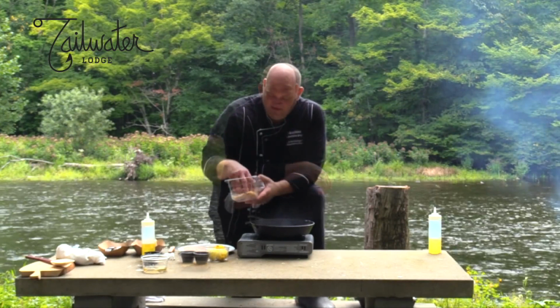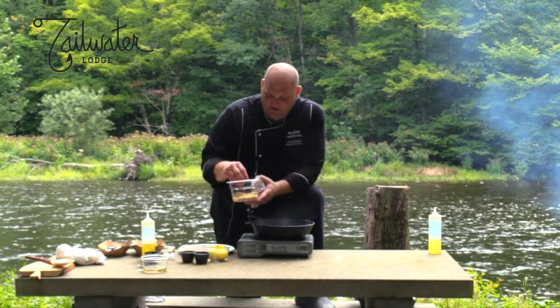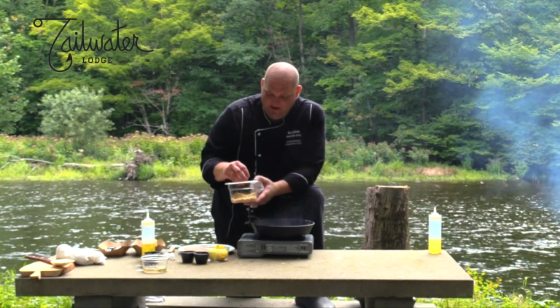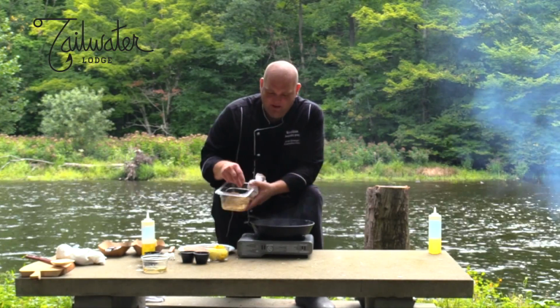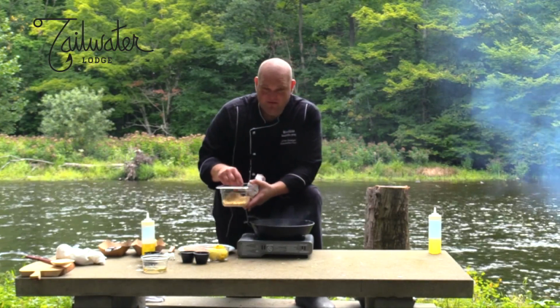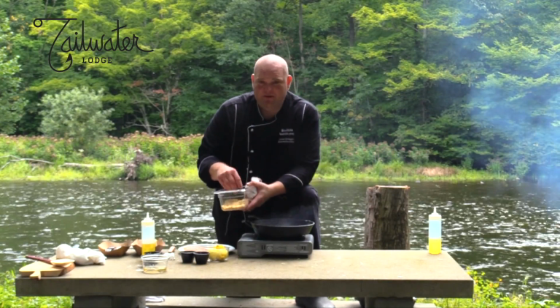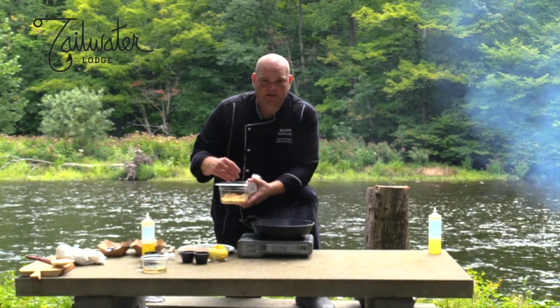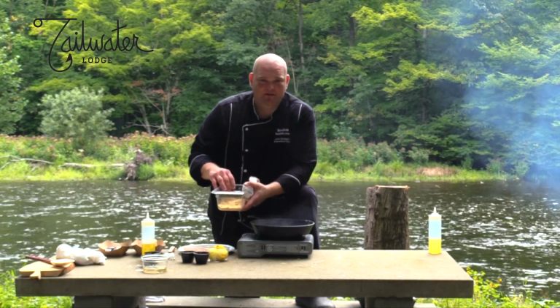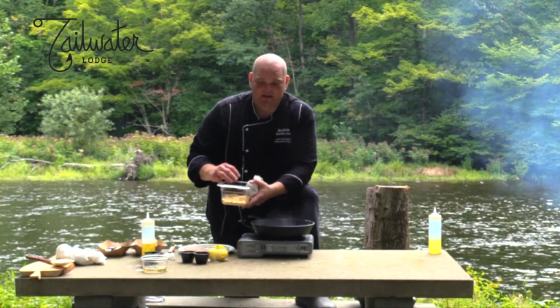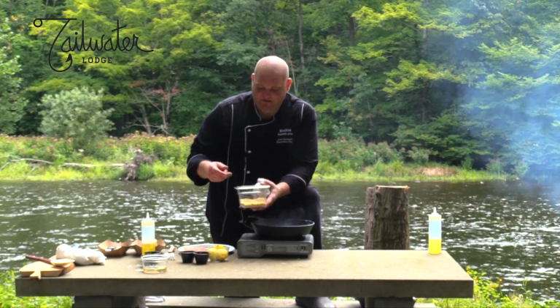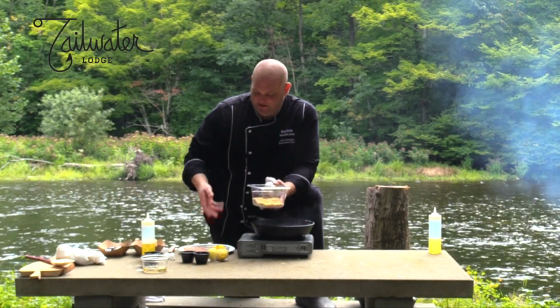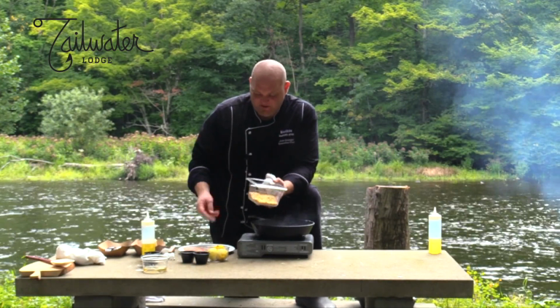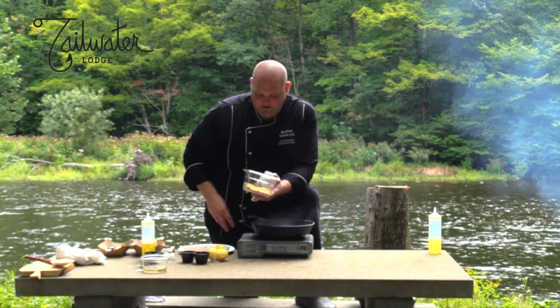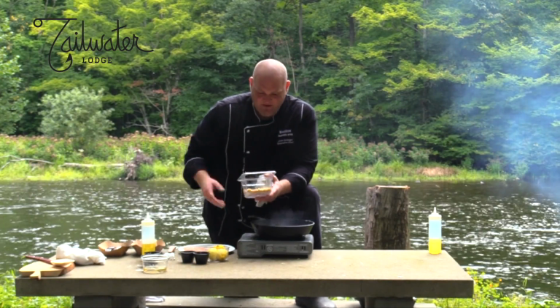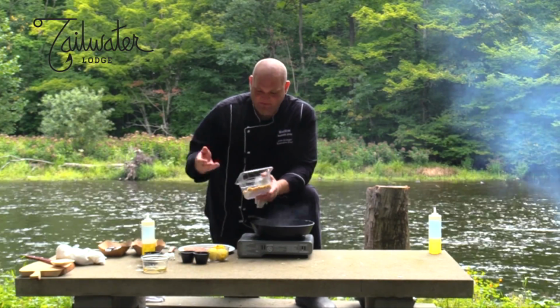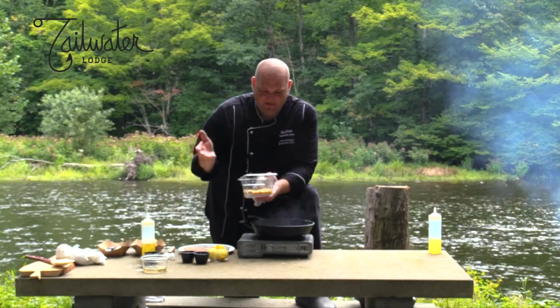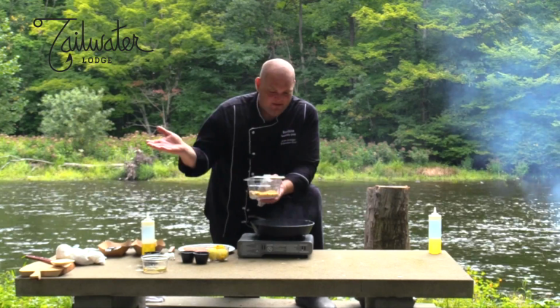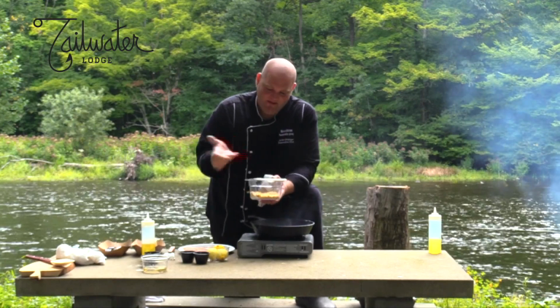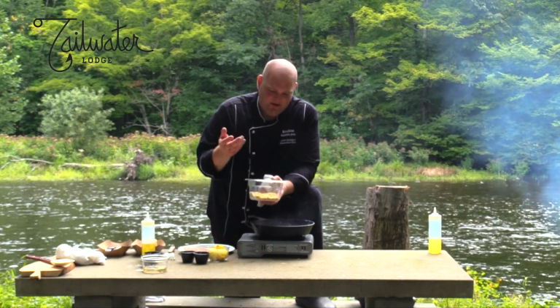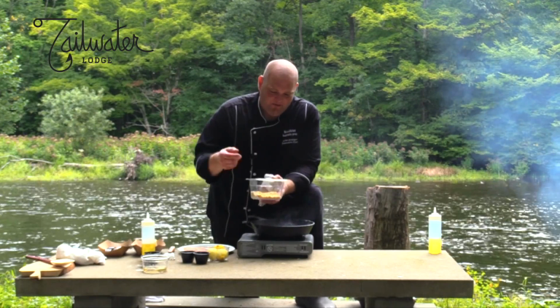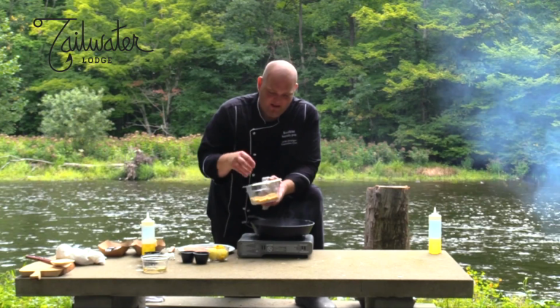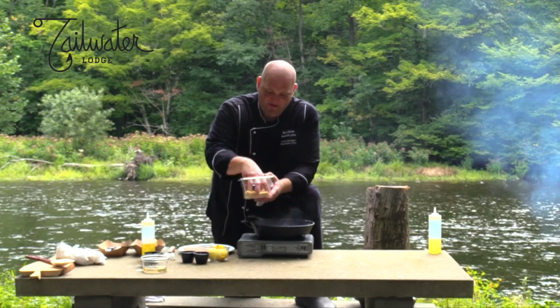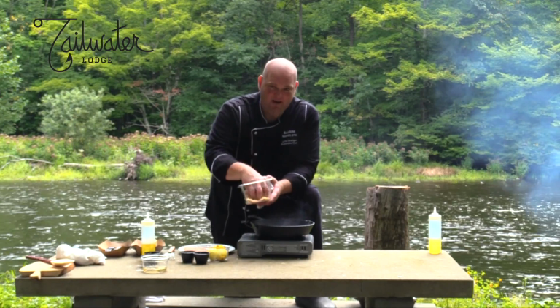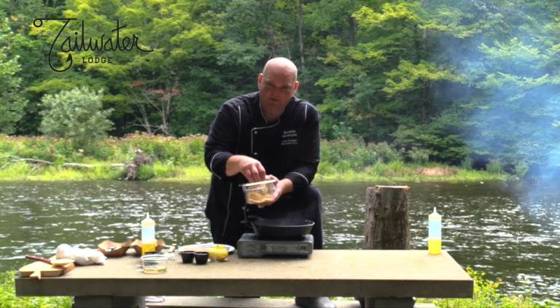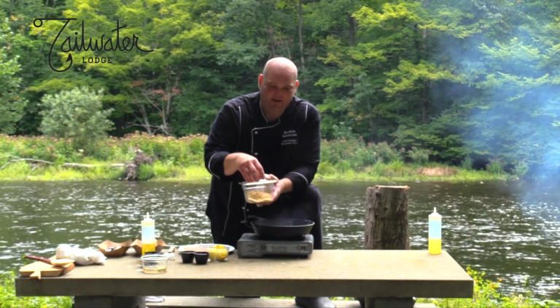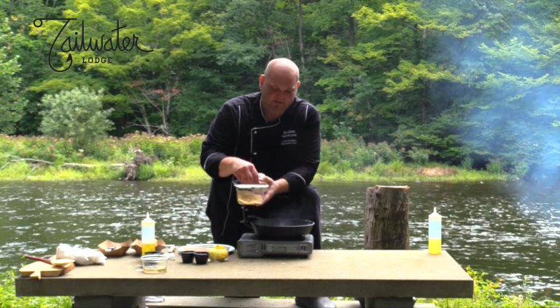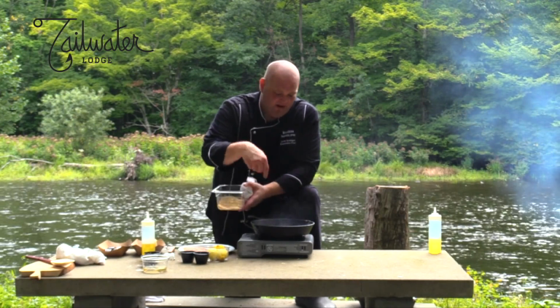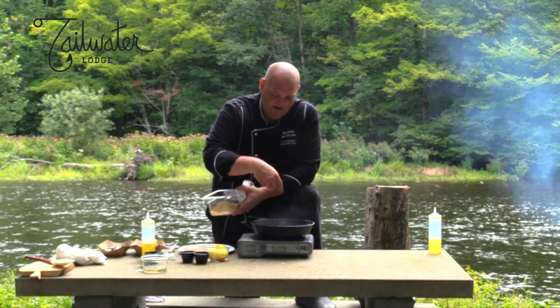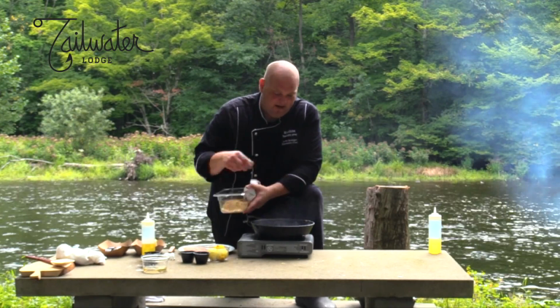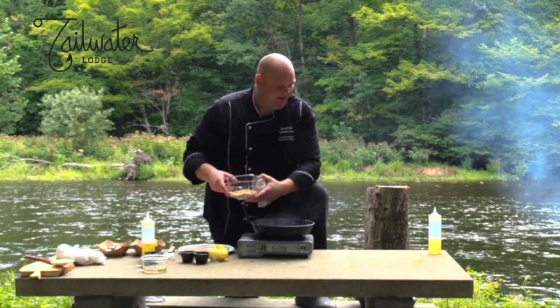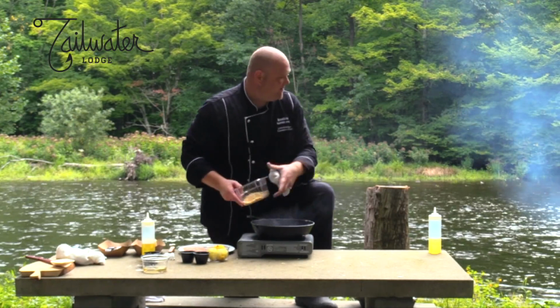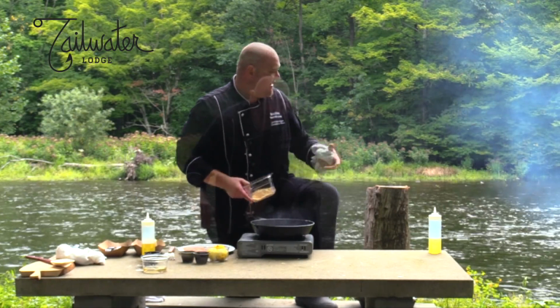You come down by the river, you catch a fish or trout, you fillet that thing up and you lay this right on it in a cast iron pan.